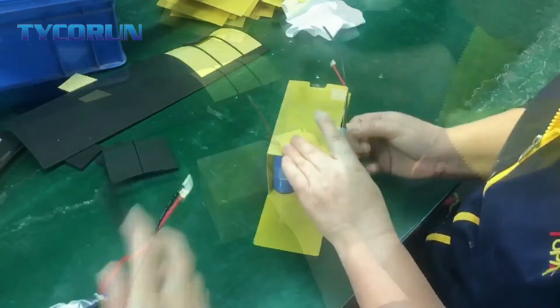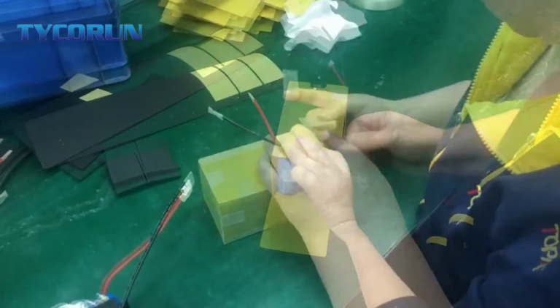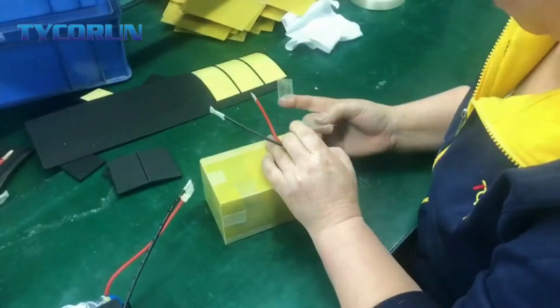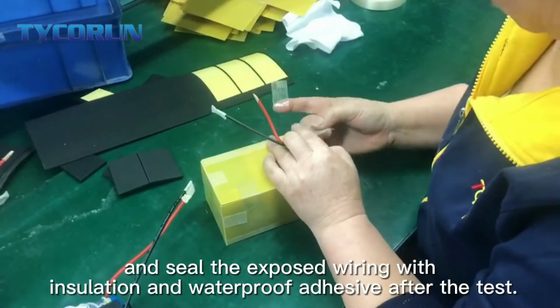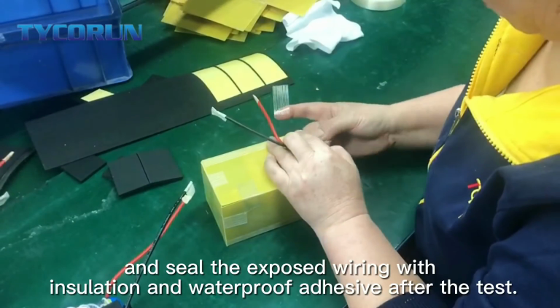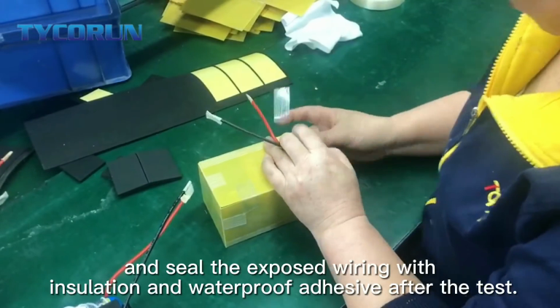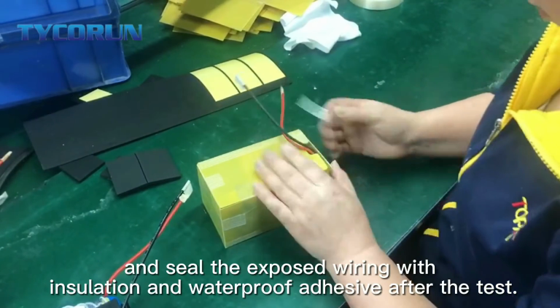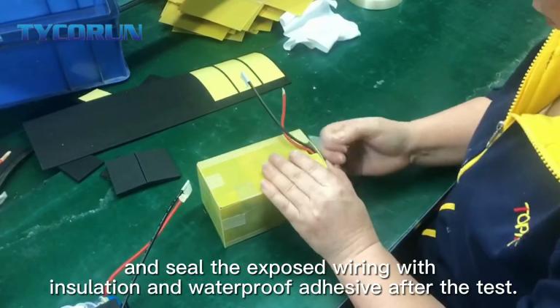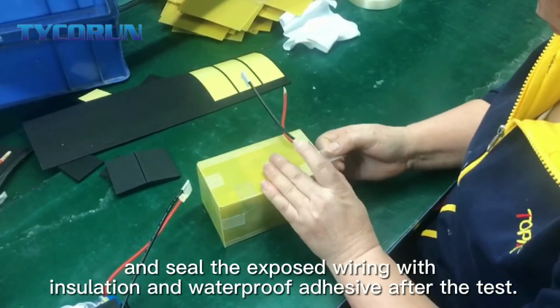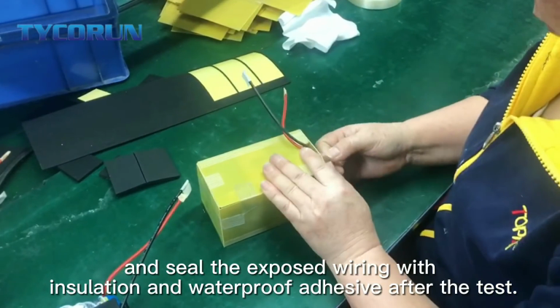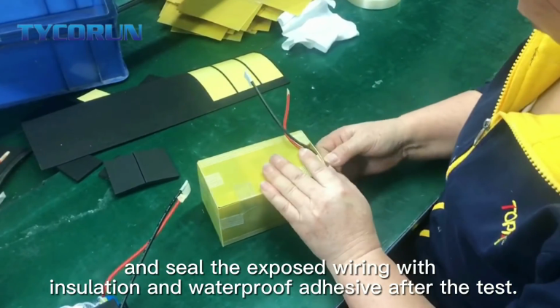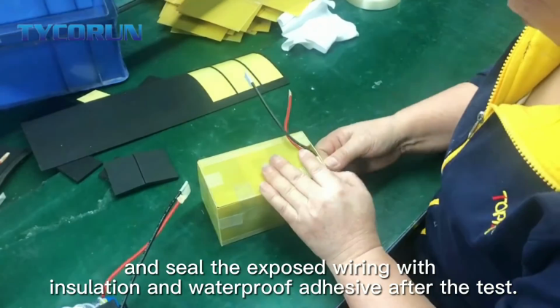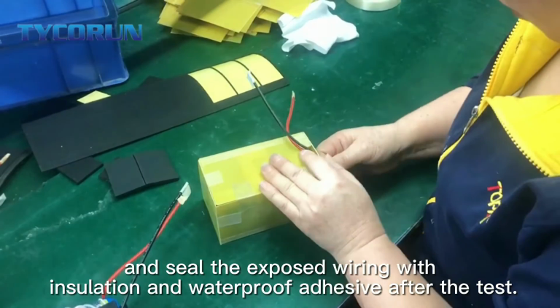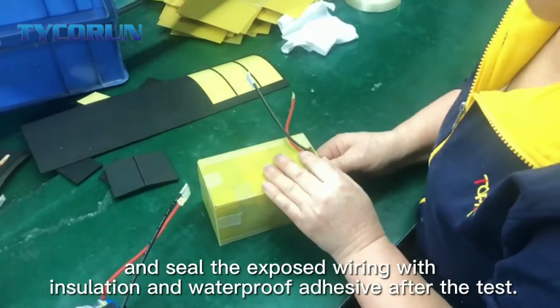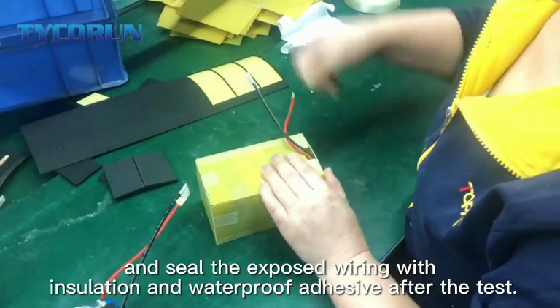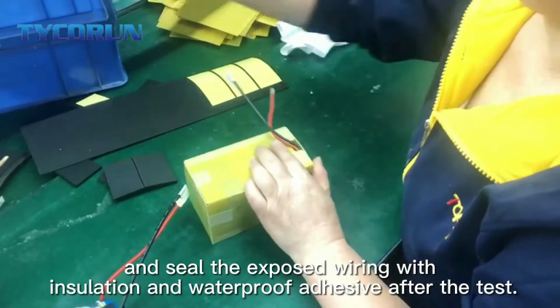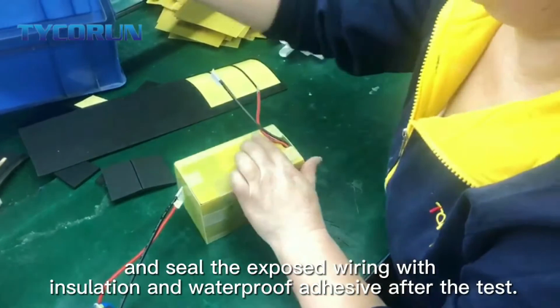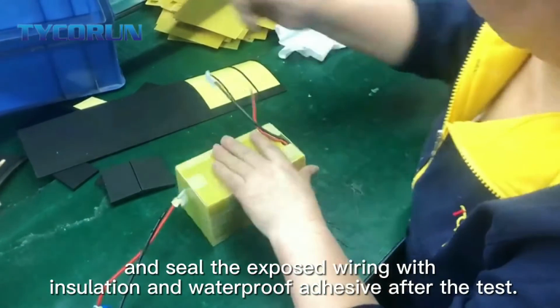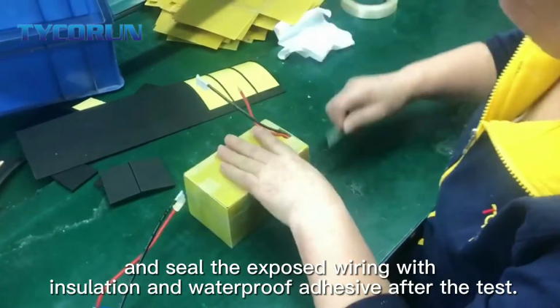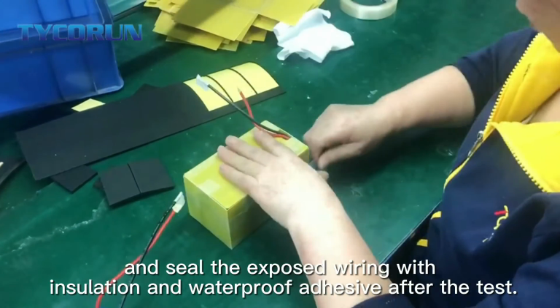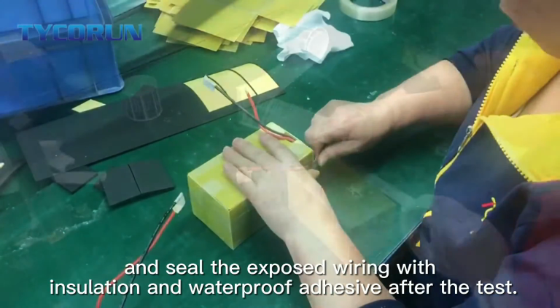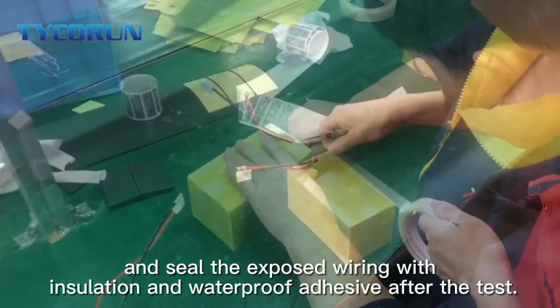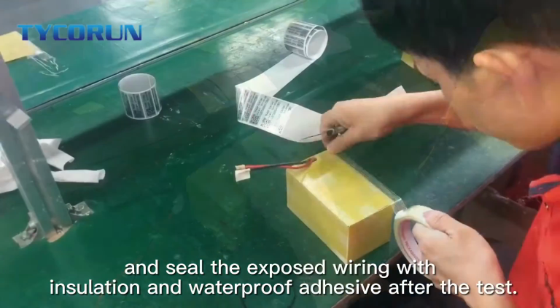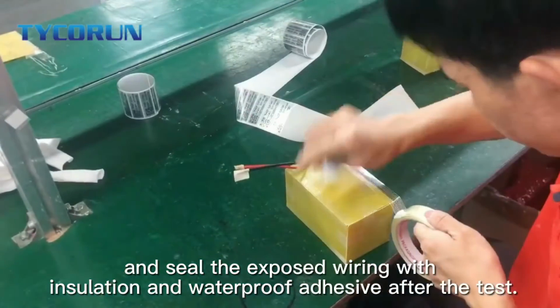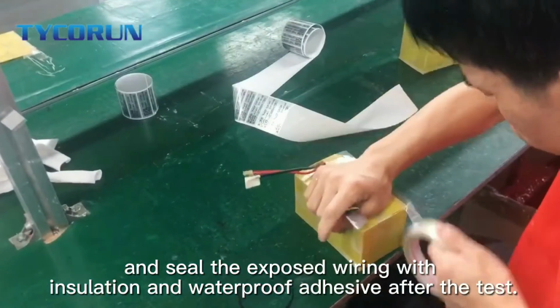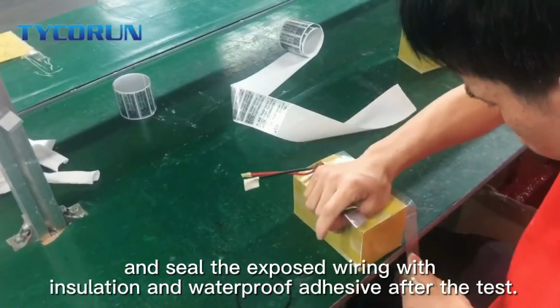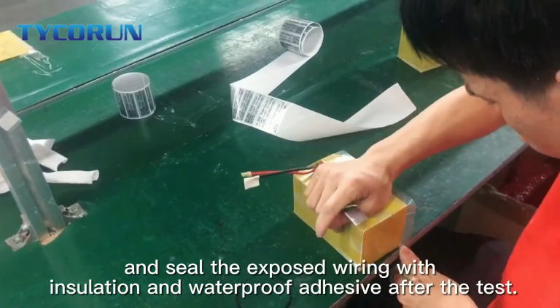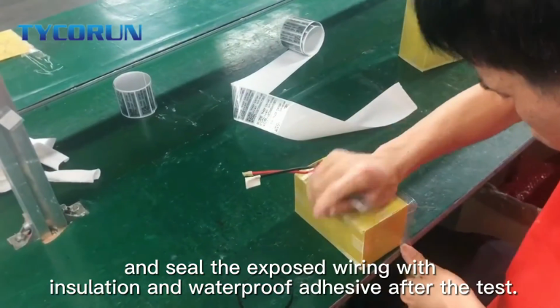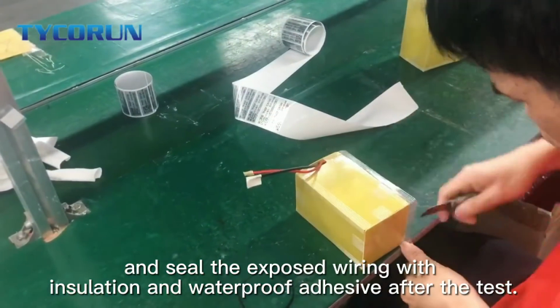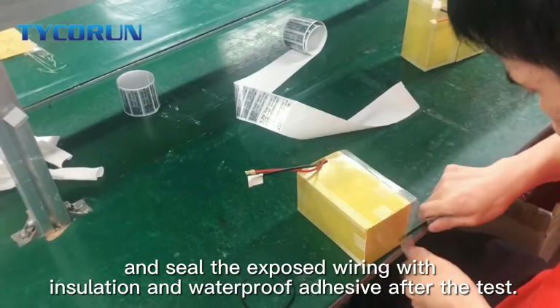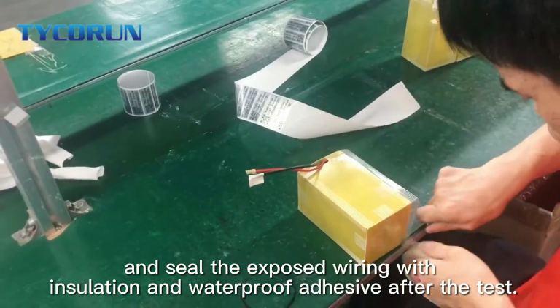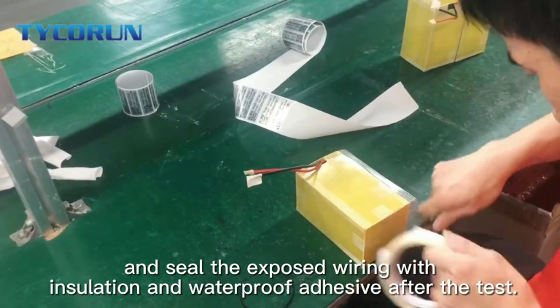And then seal the exposed wiring with isolation and waterproof adhesive after the test.